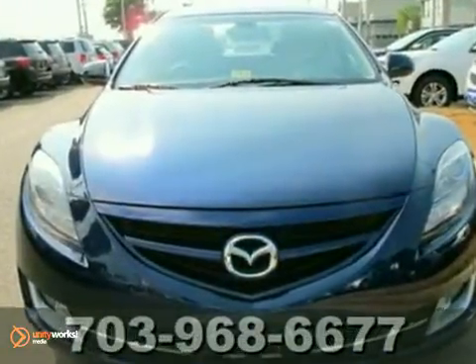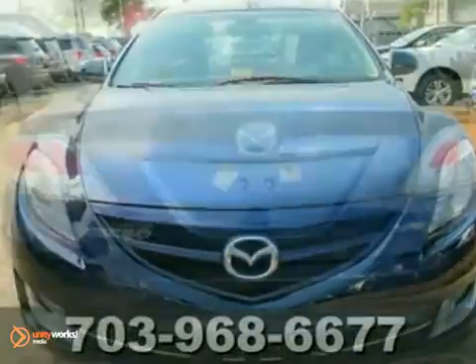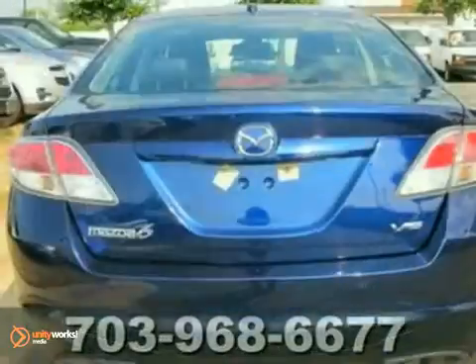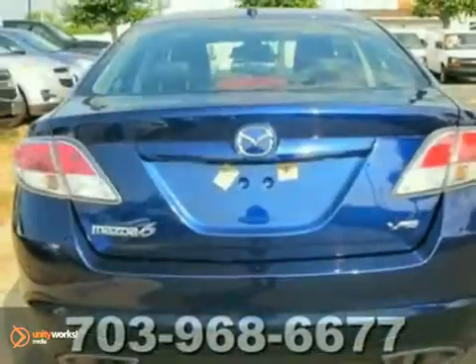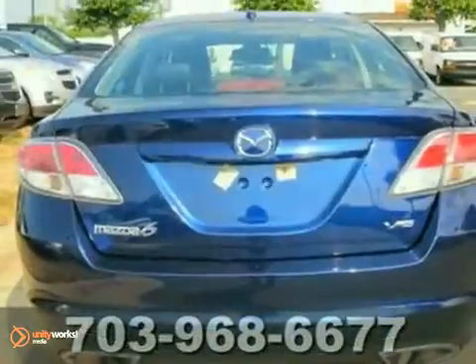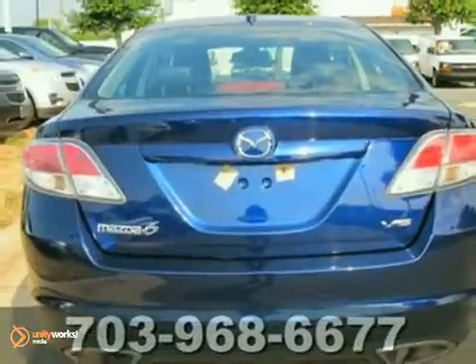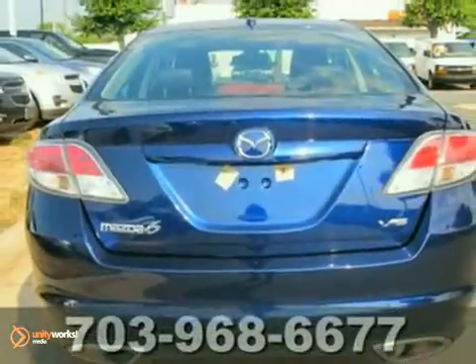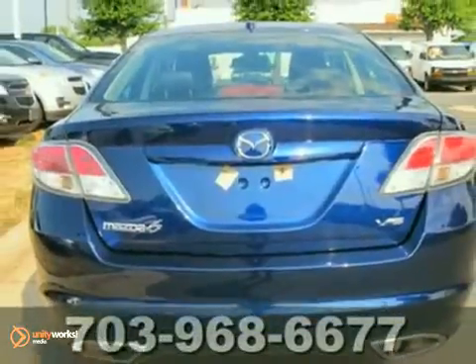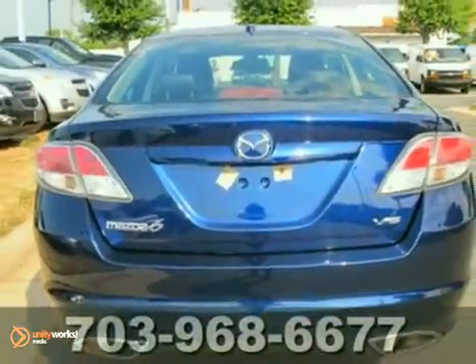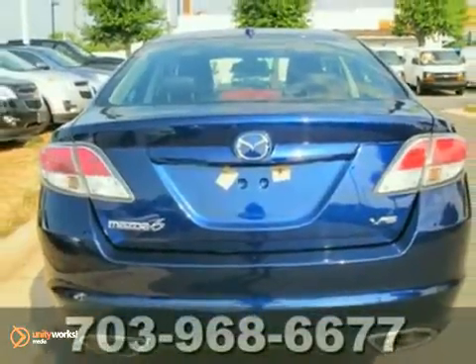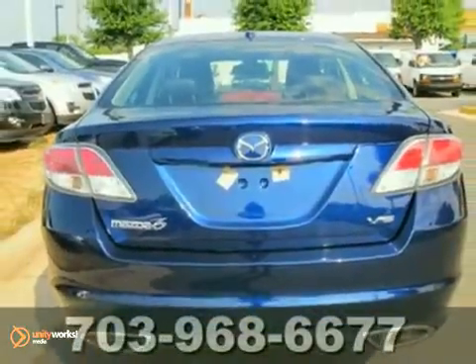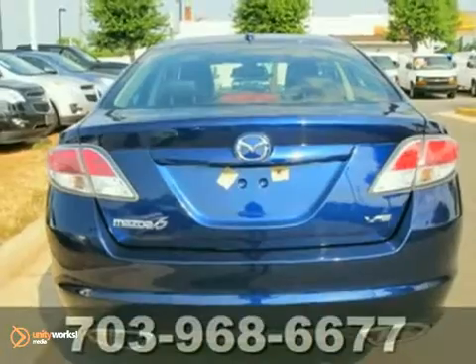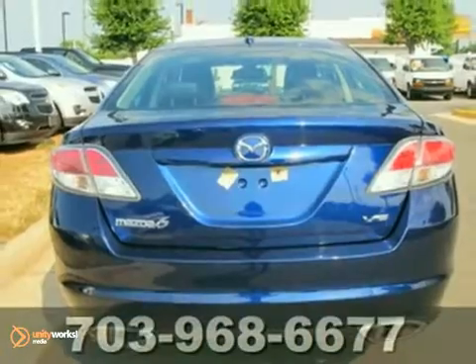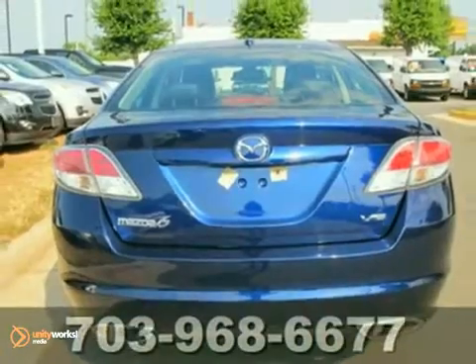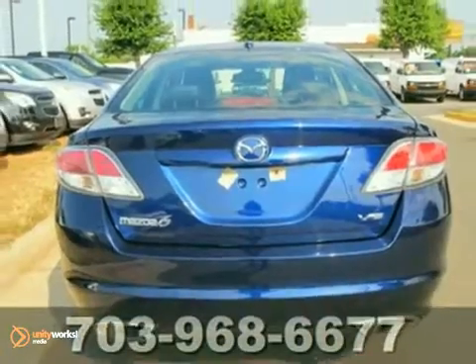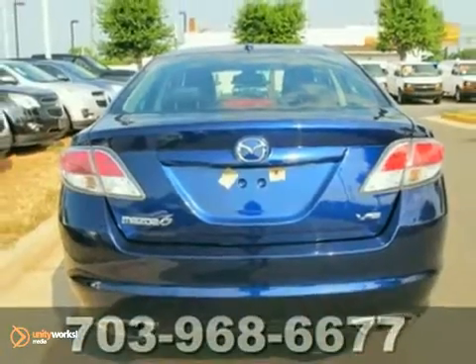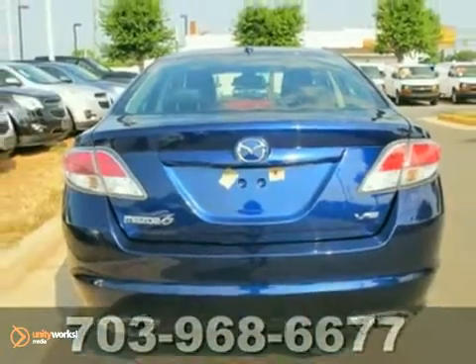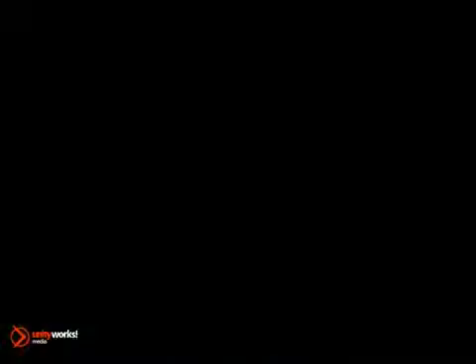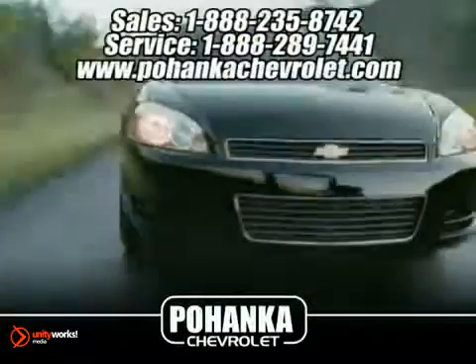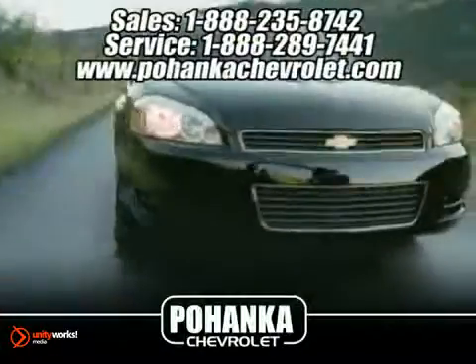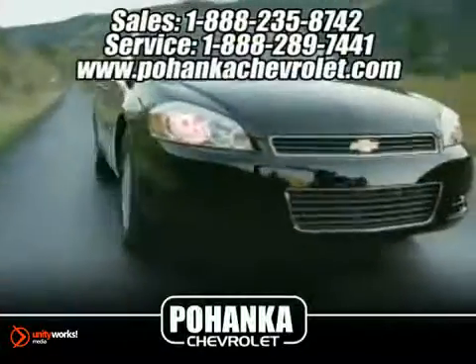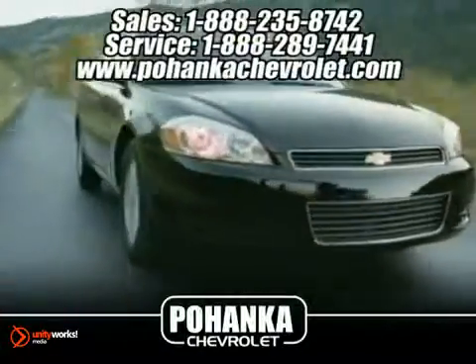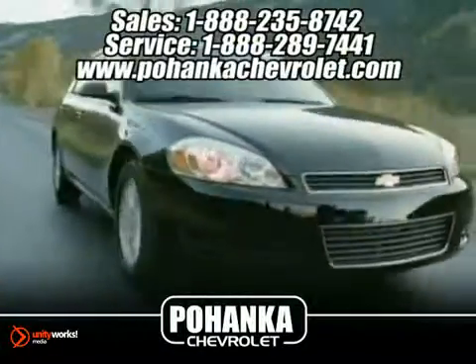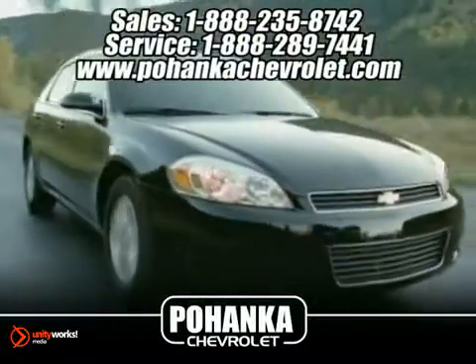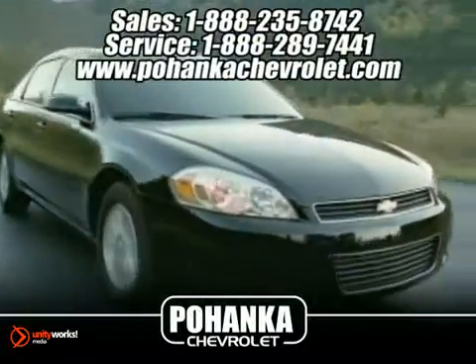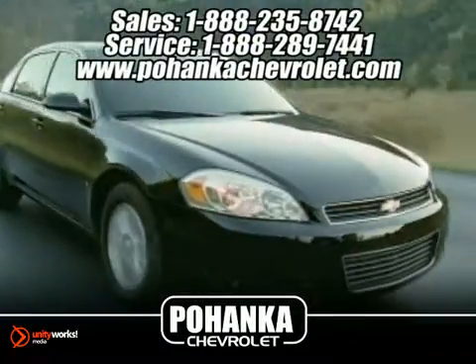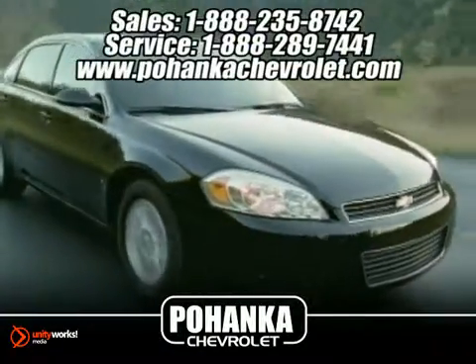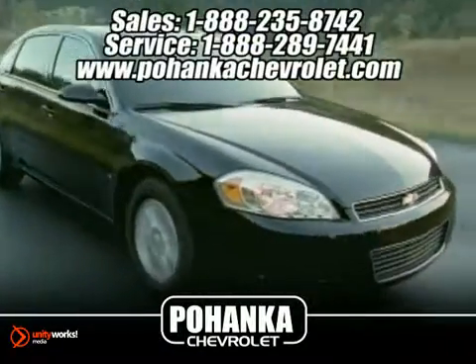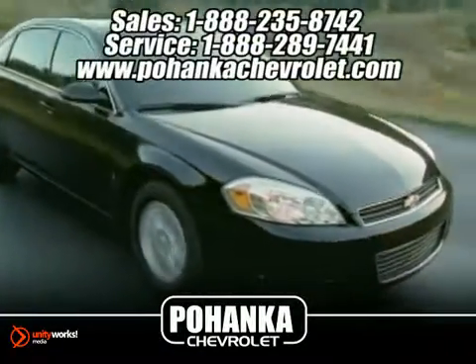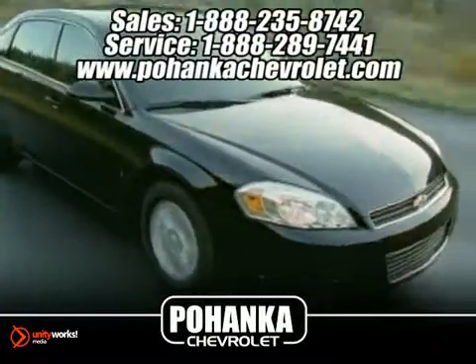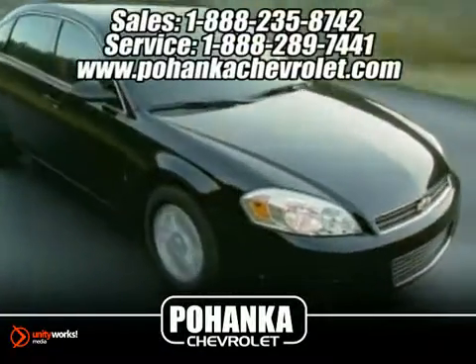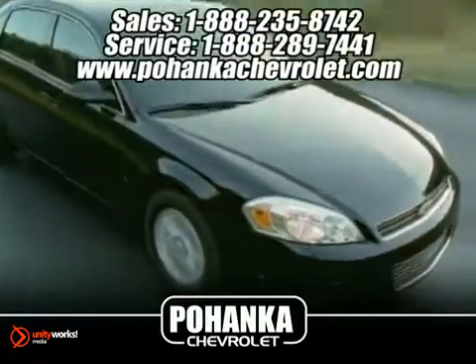Come on out and take it for a test drive today. Great service, great selection, and low prices.